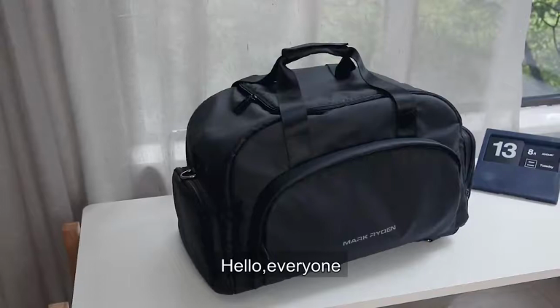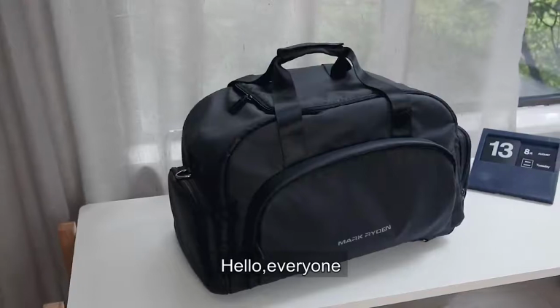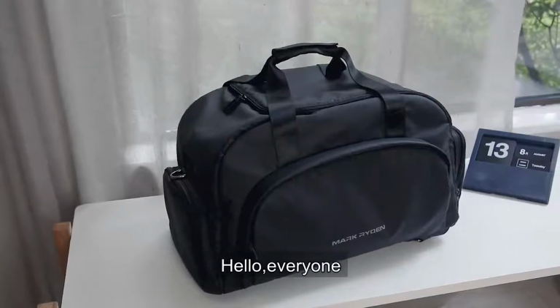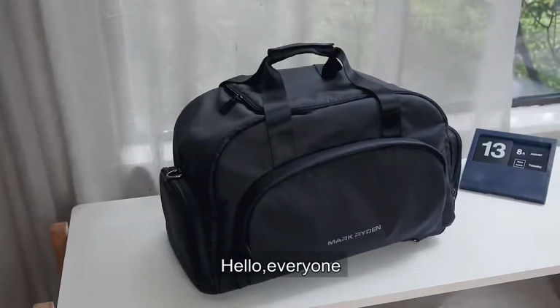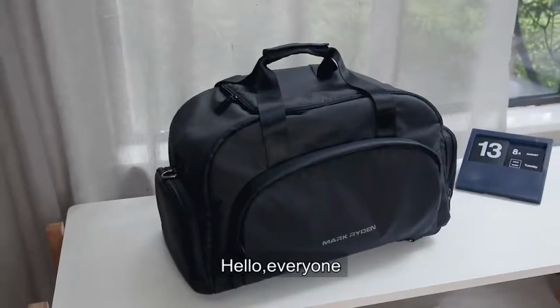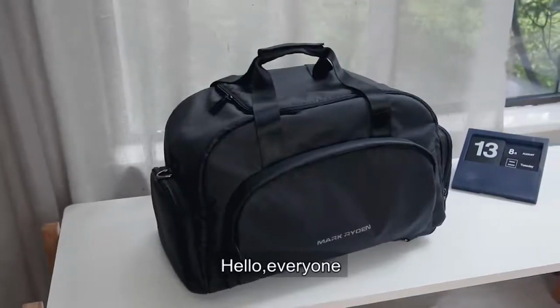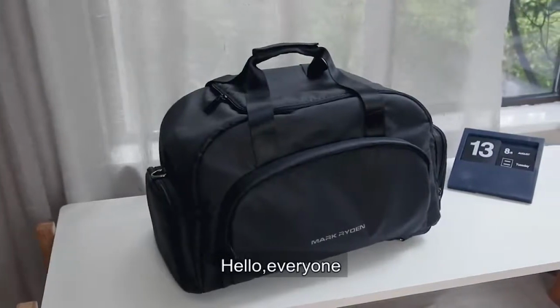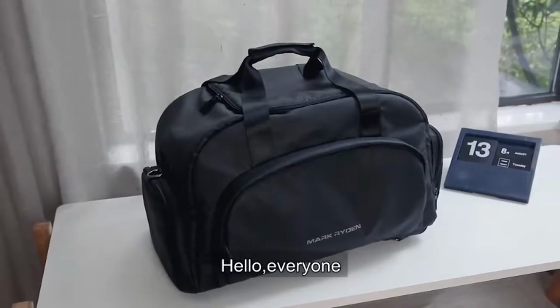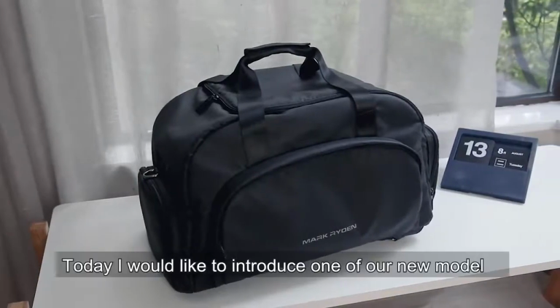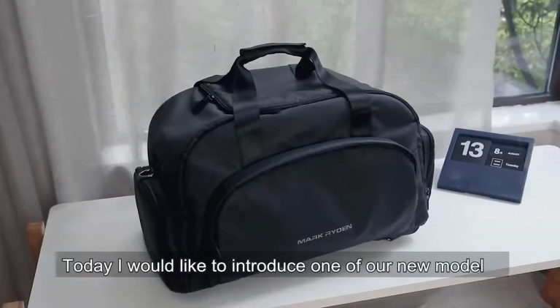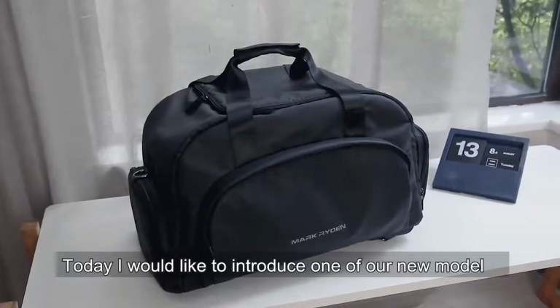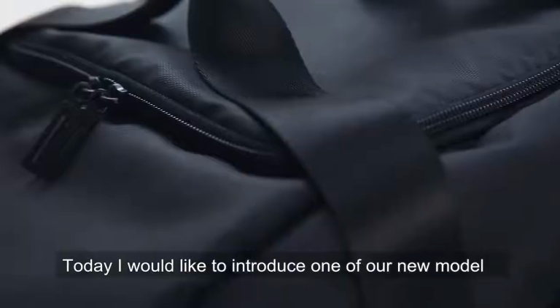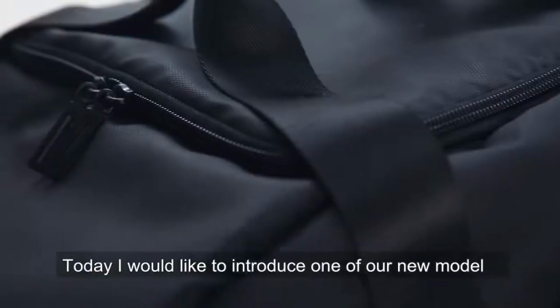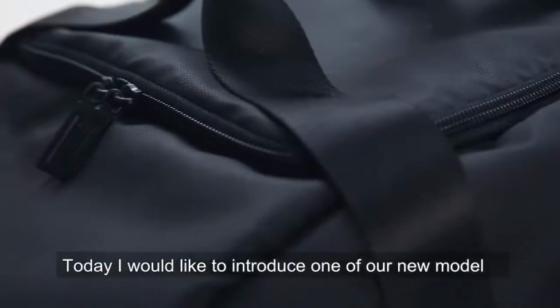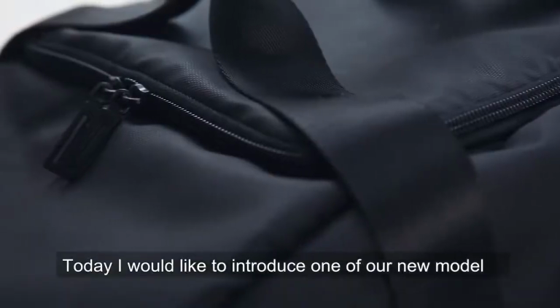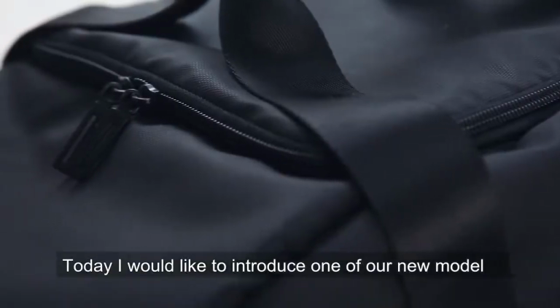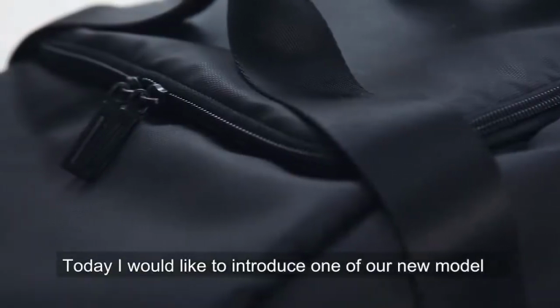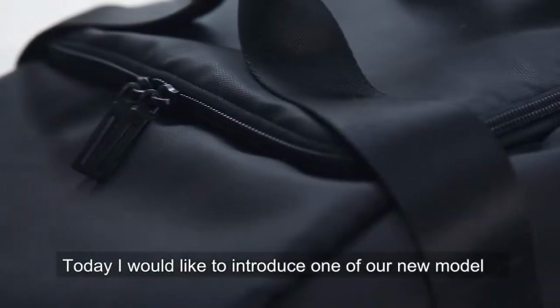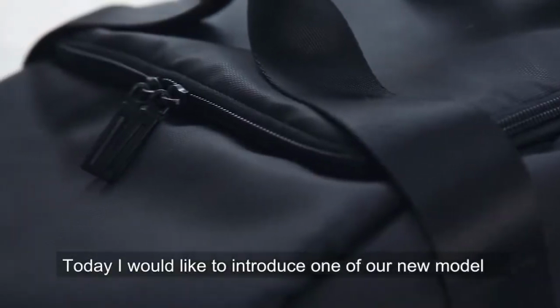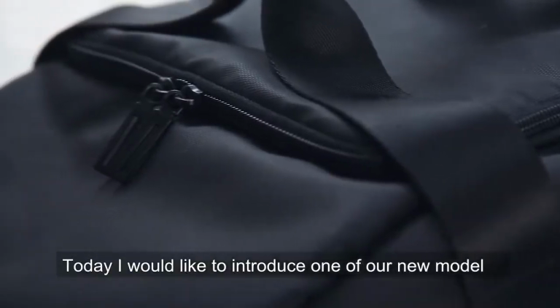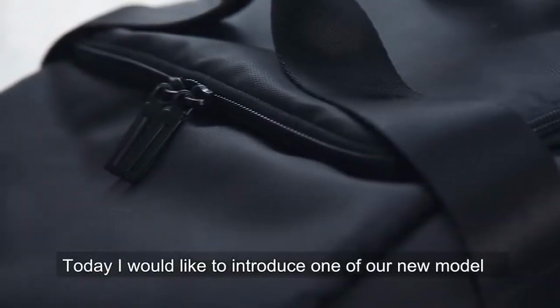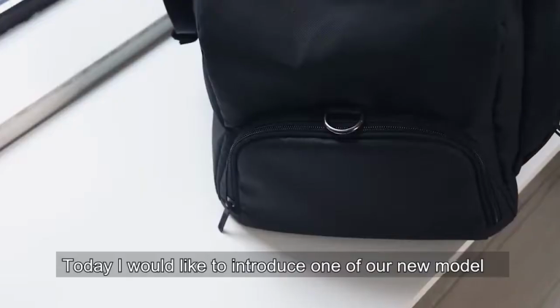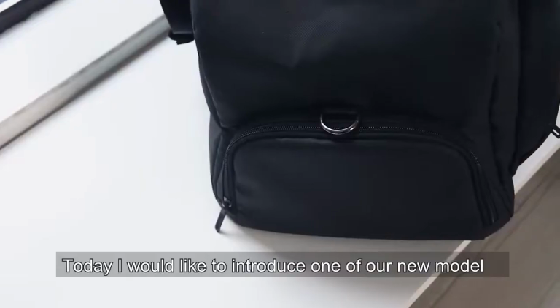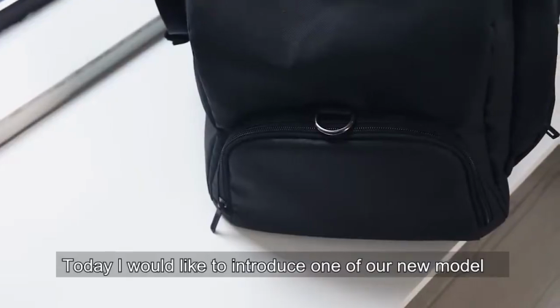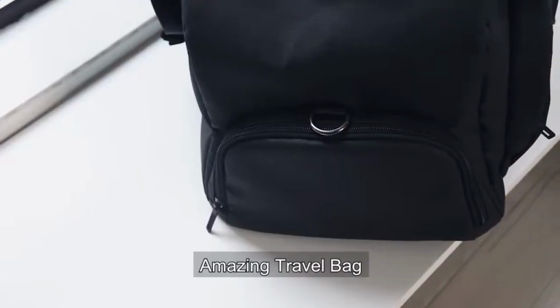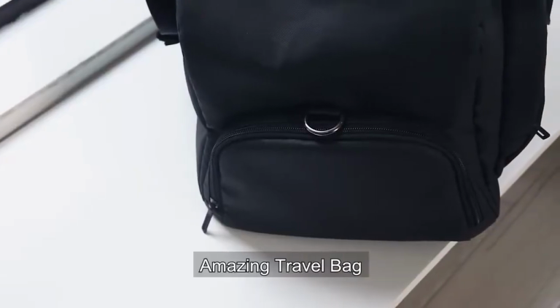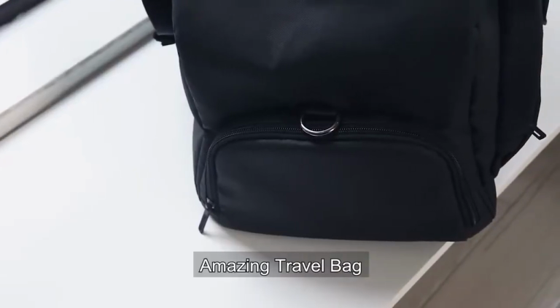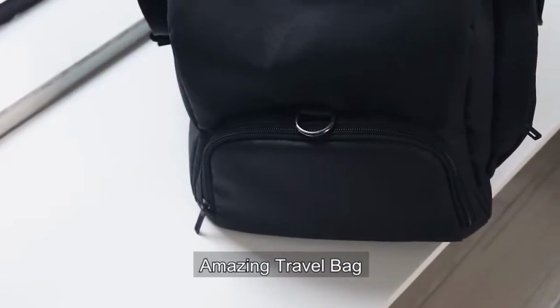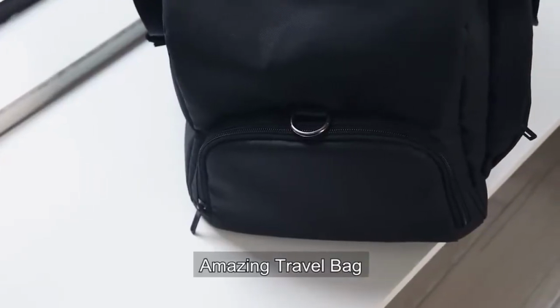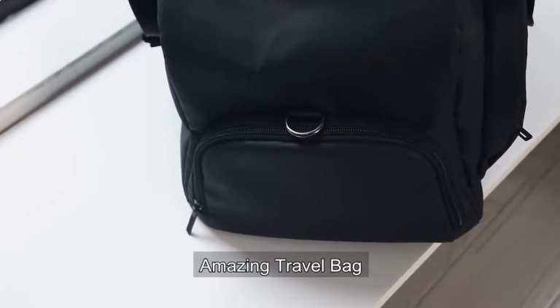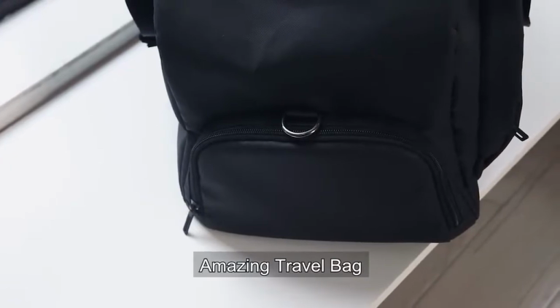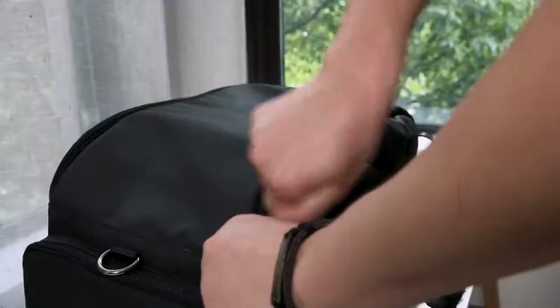Hello everyone! Today I would like to introduce our new amazing travel bag.